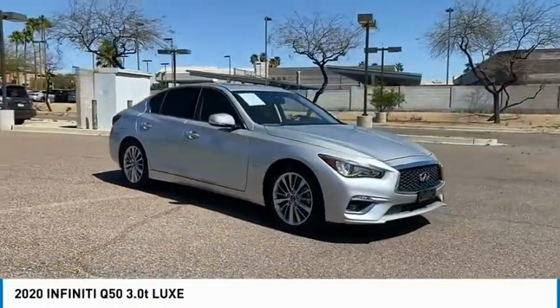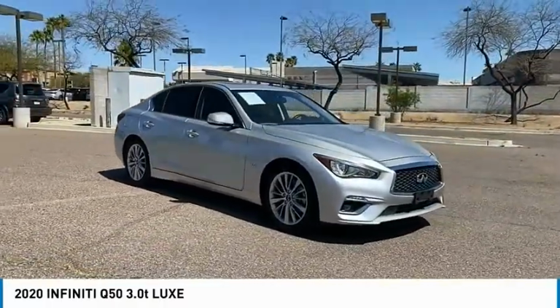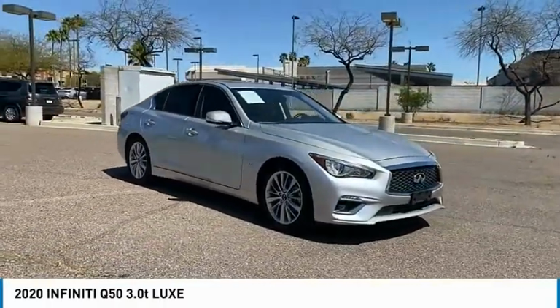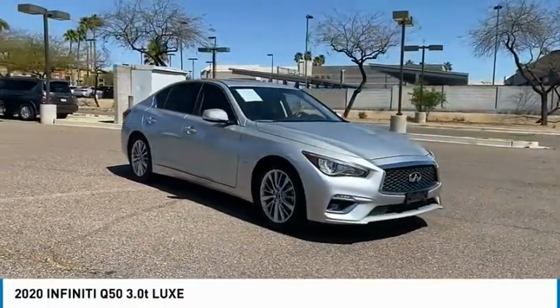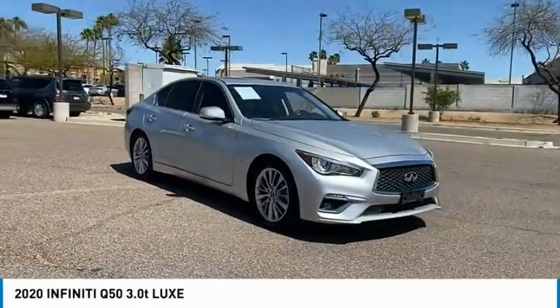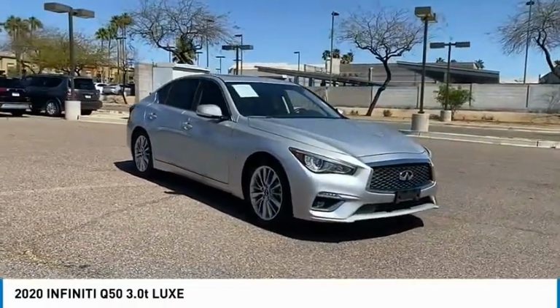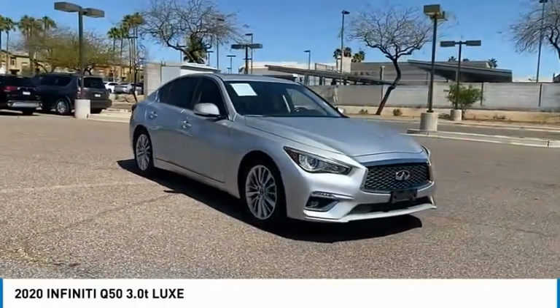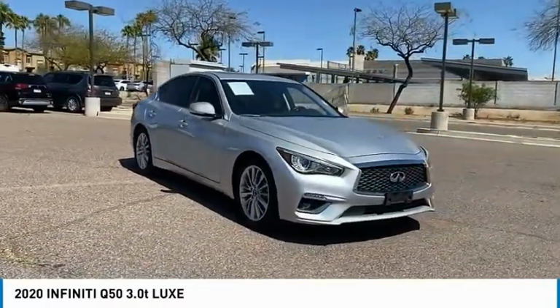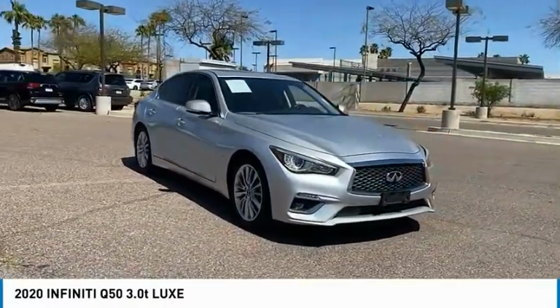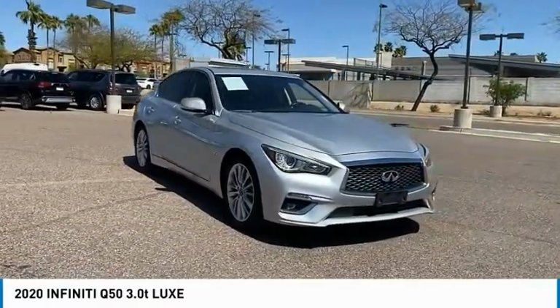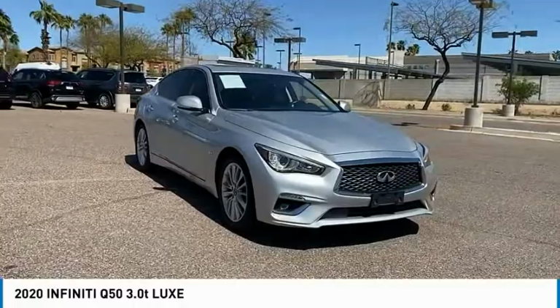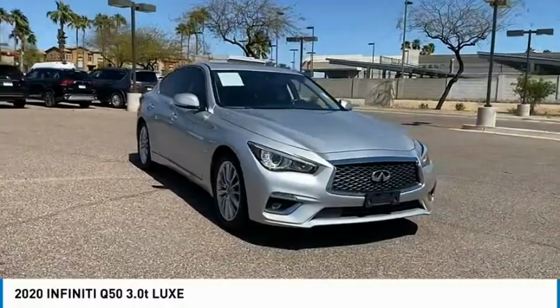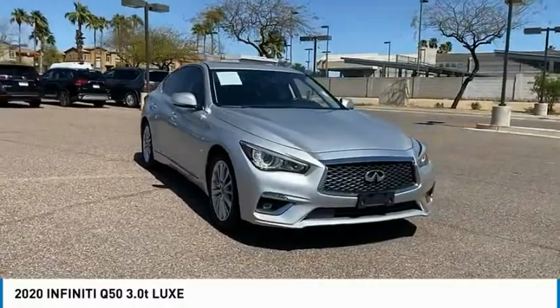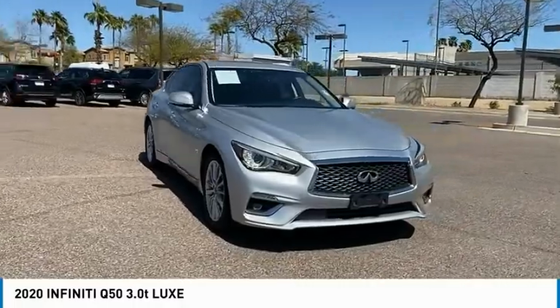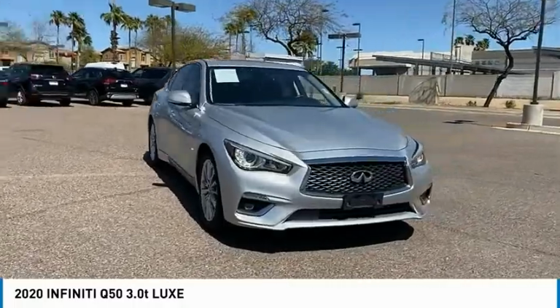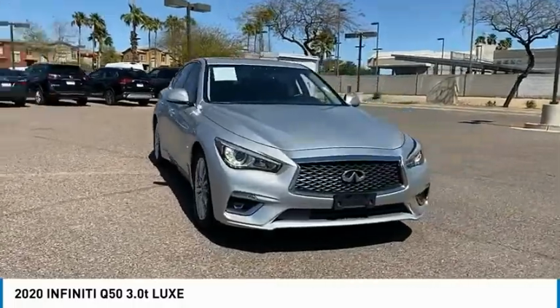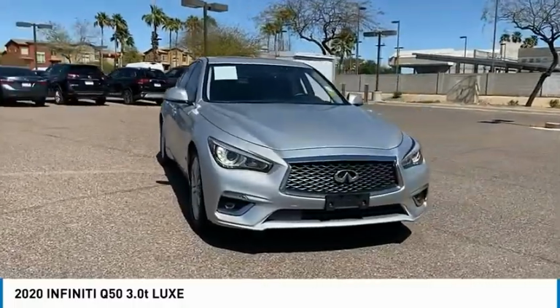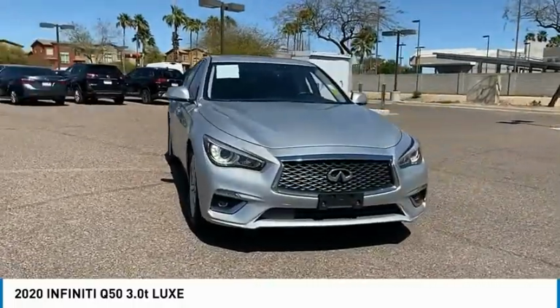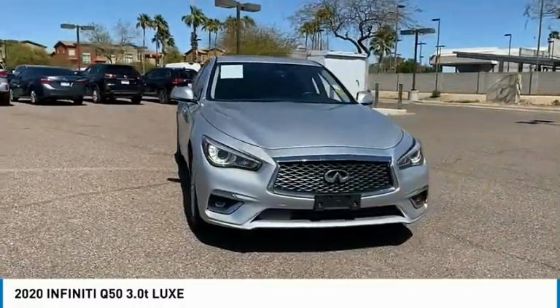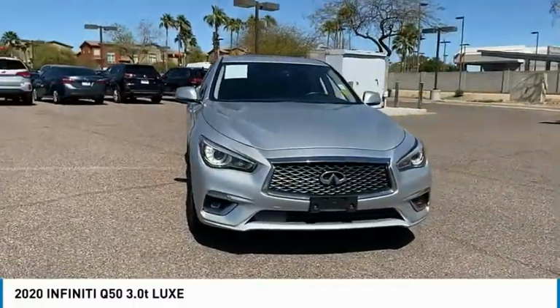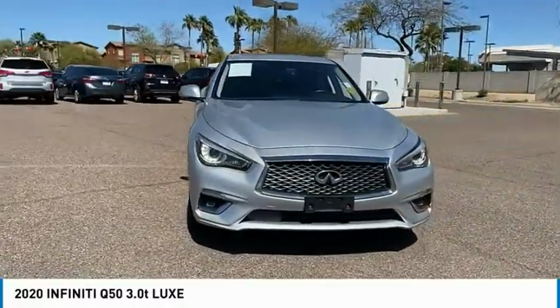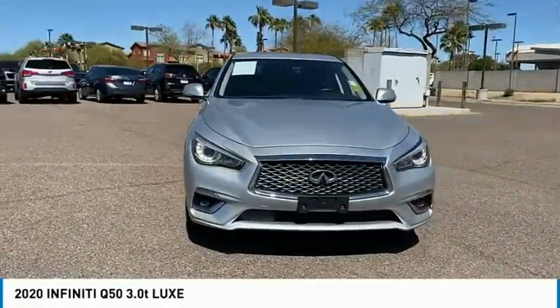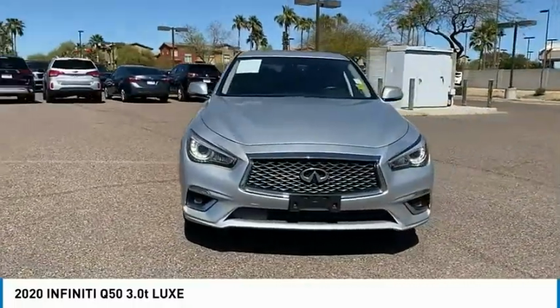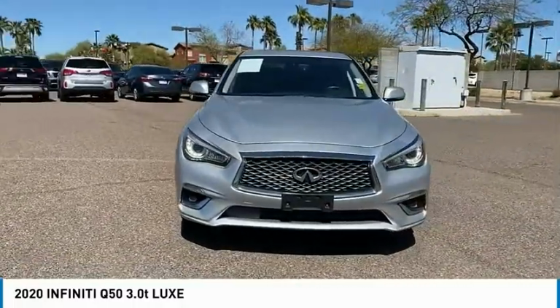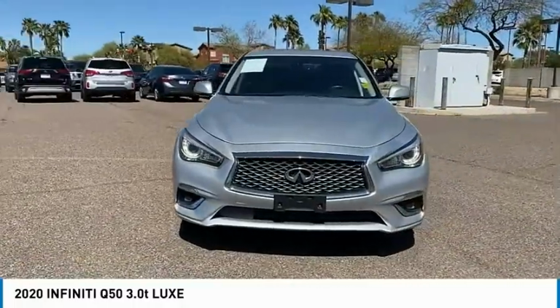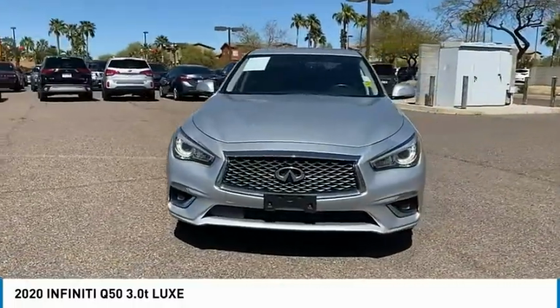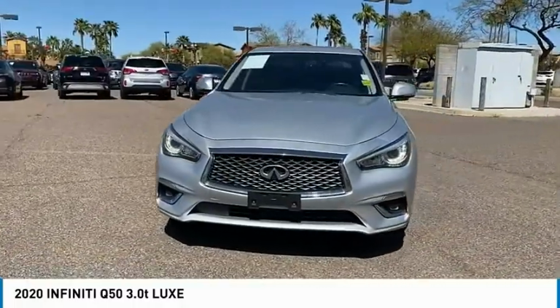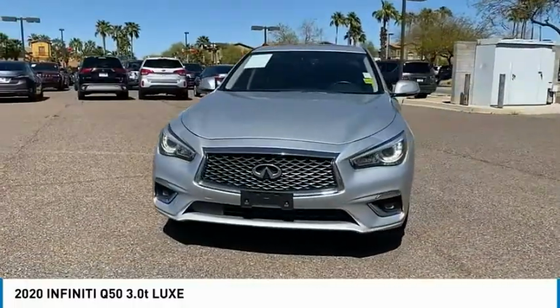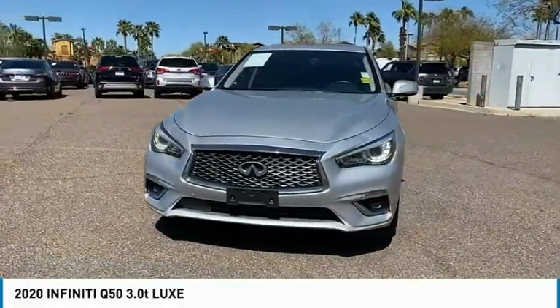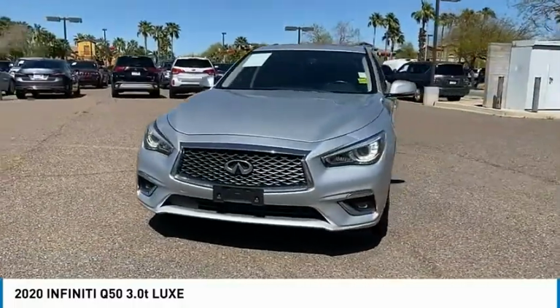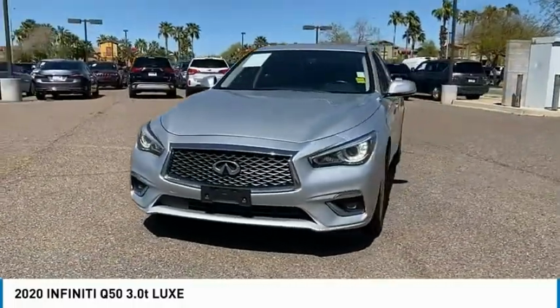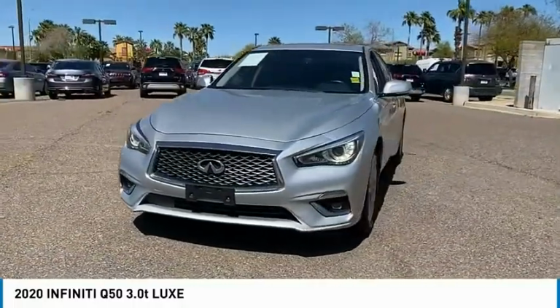And it is priced below $35,000. This vehicle has less than 35,000 miles.